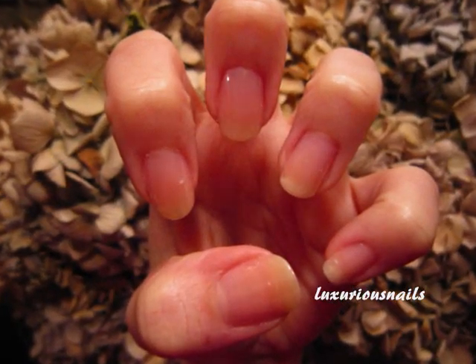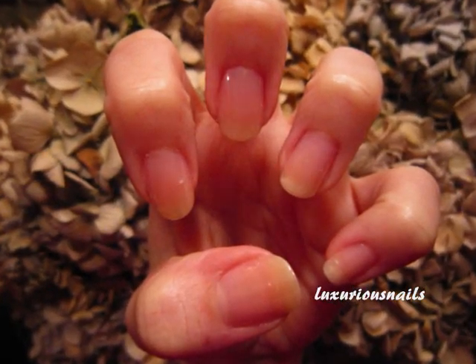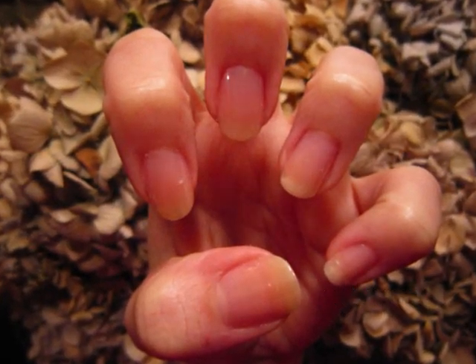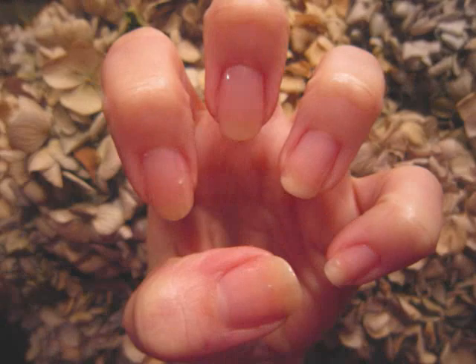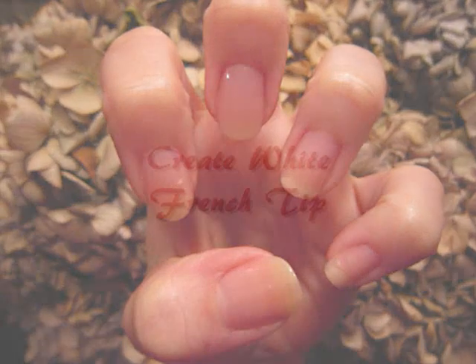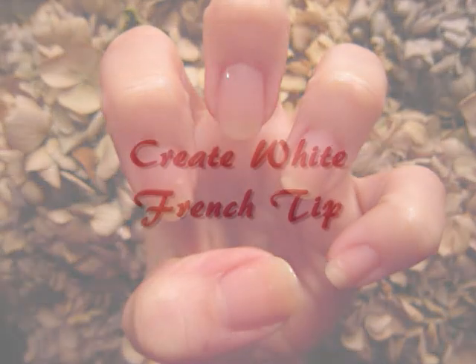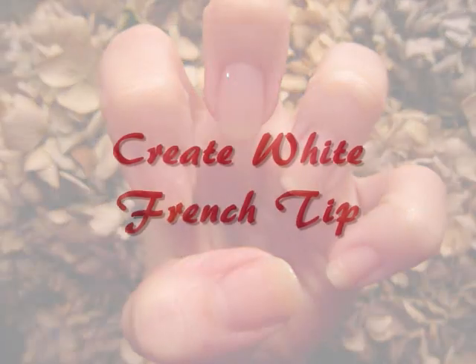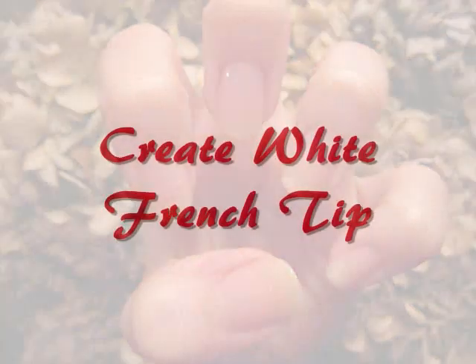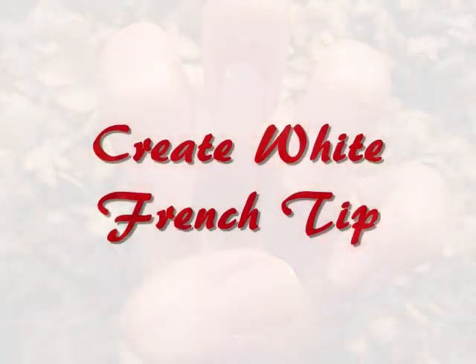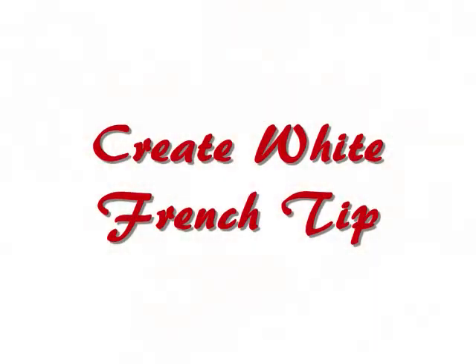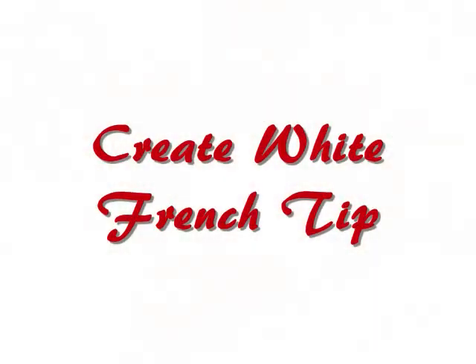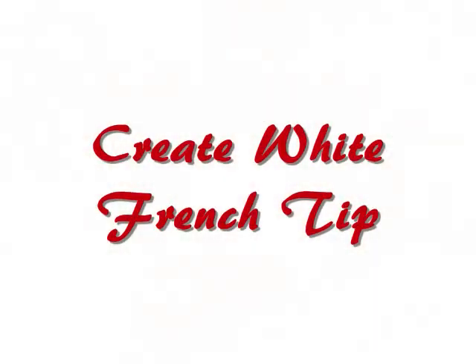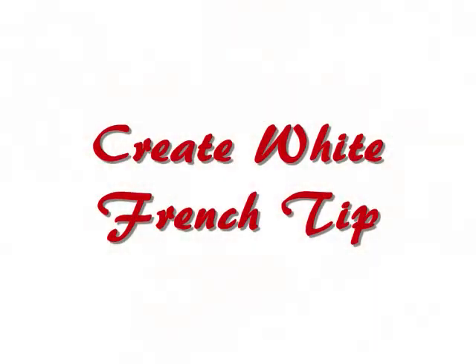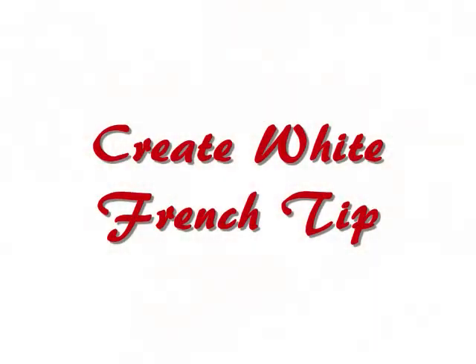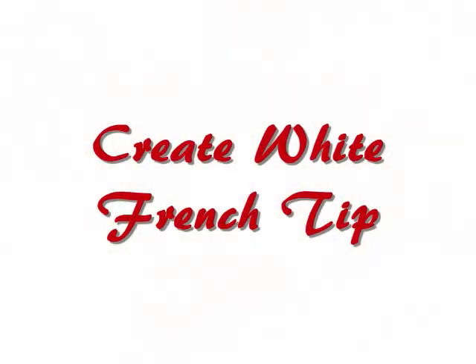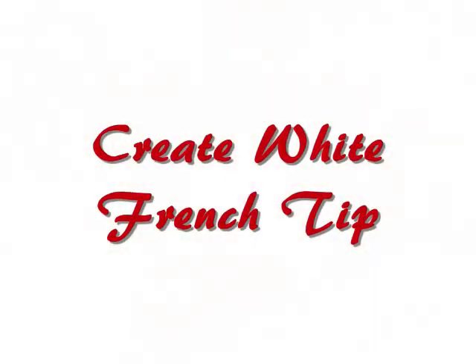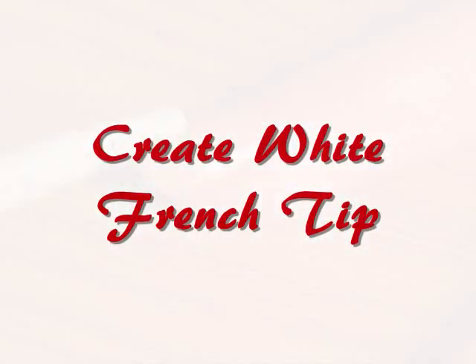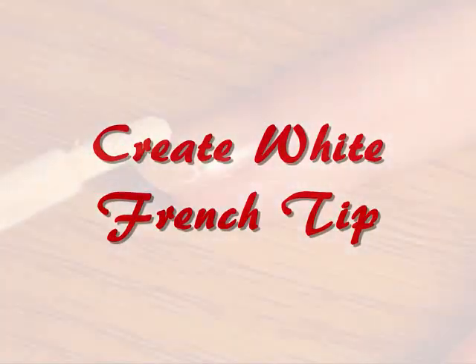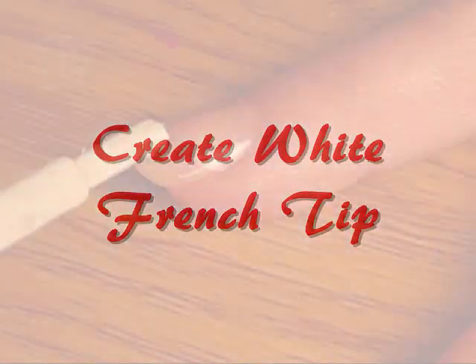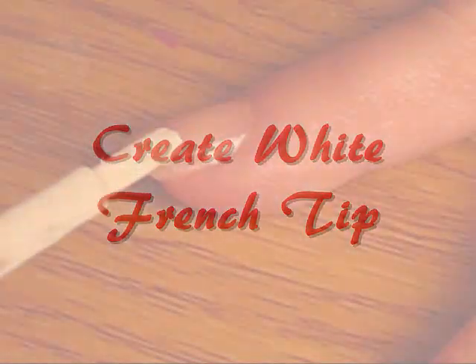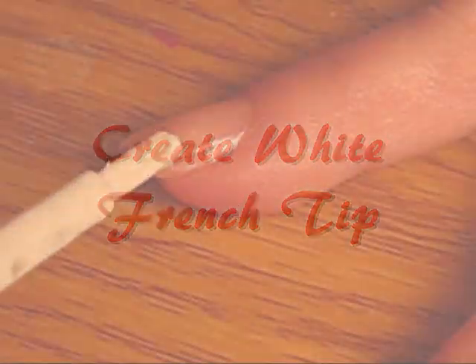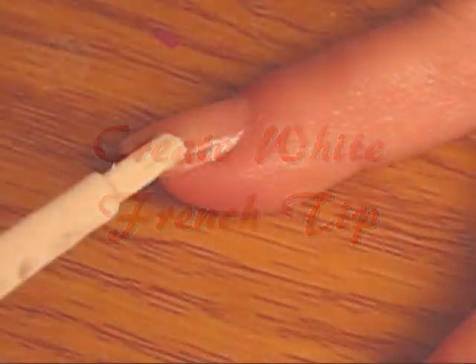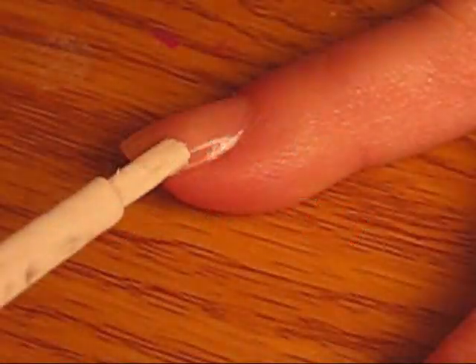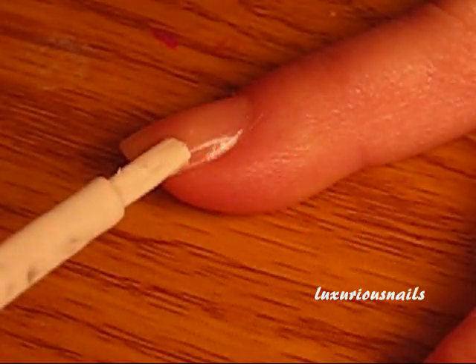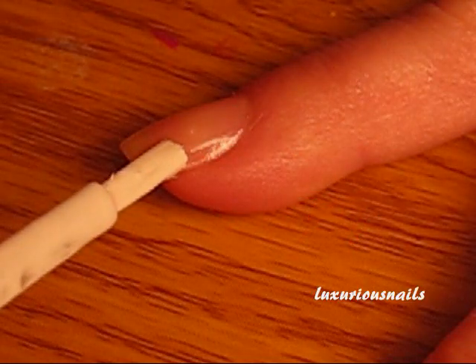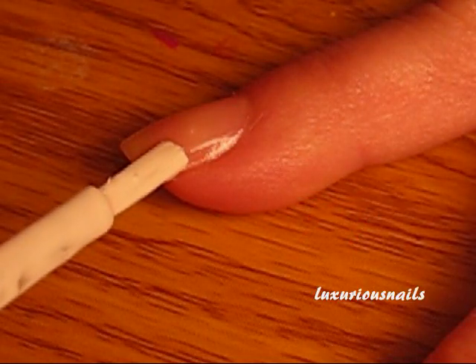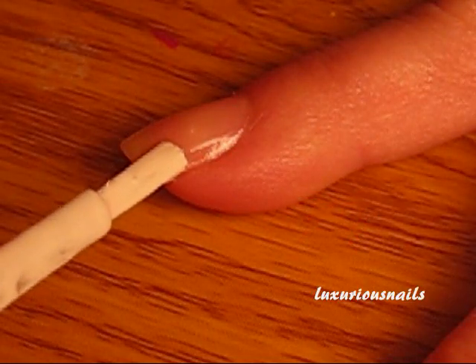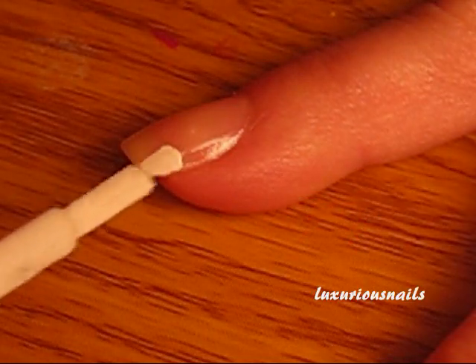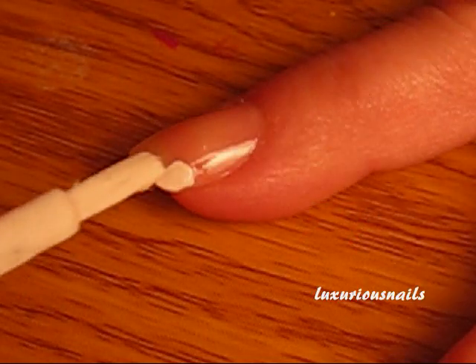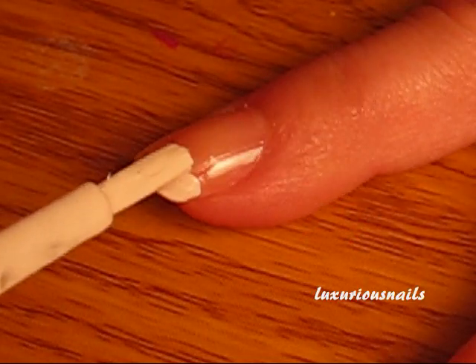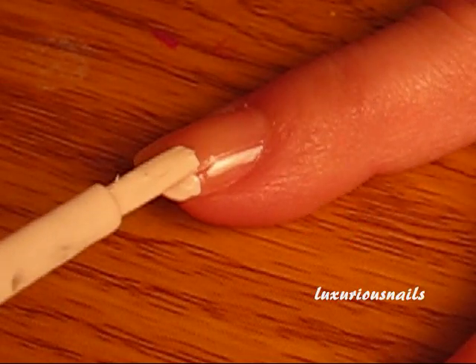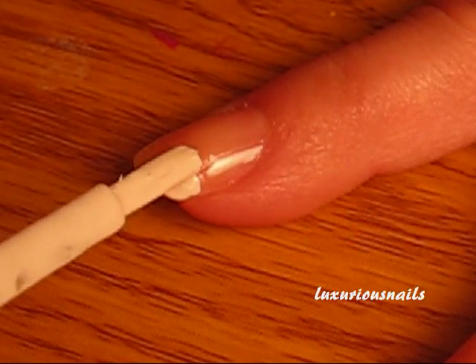Next, take any white polish and create a classic French tip. I applied two coats.